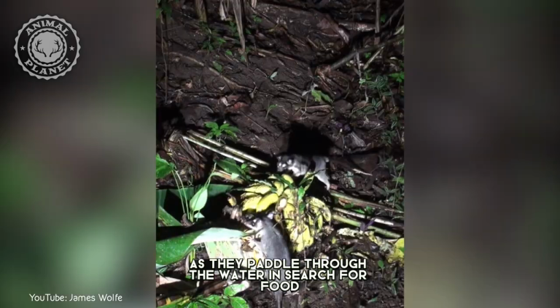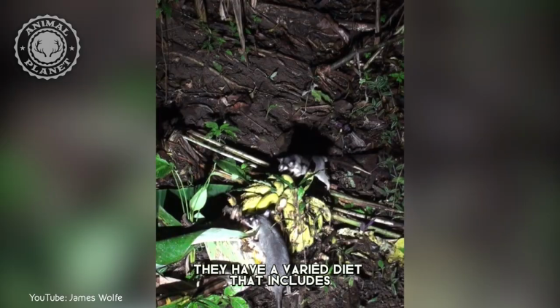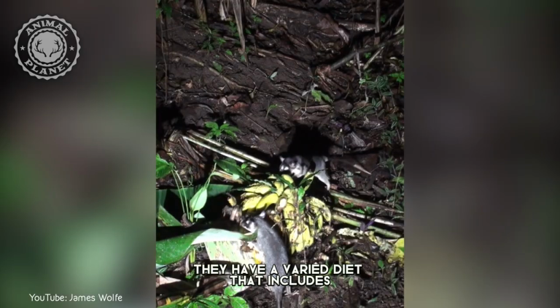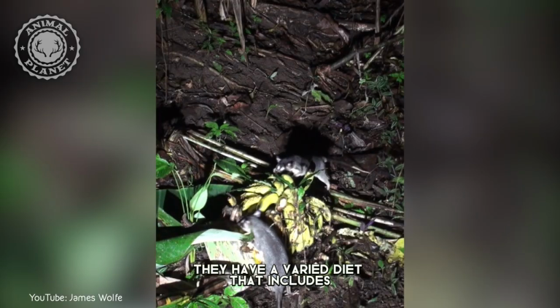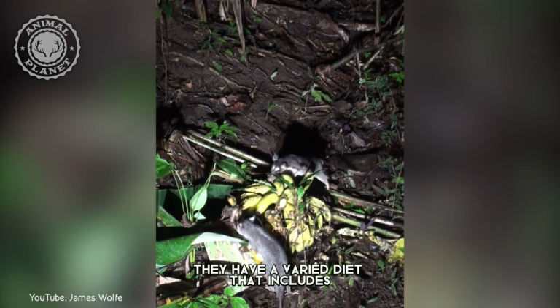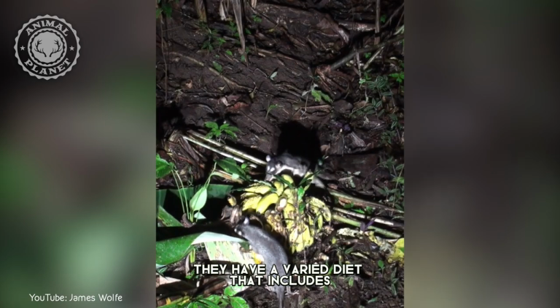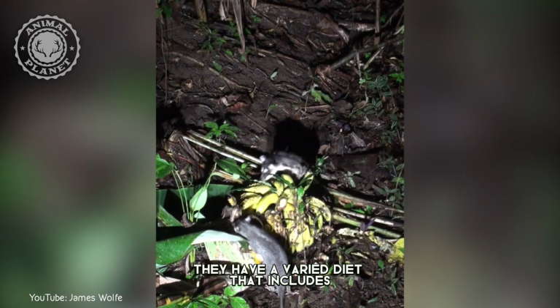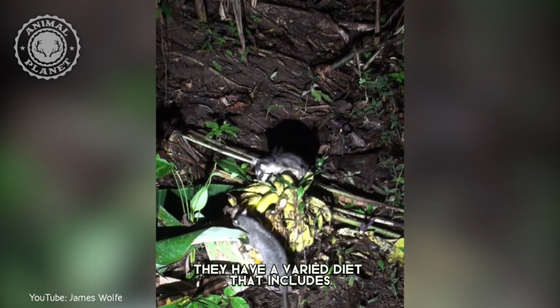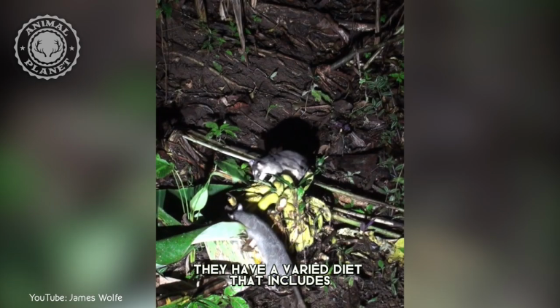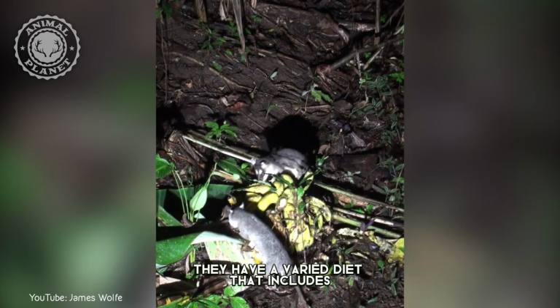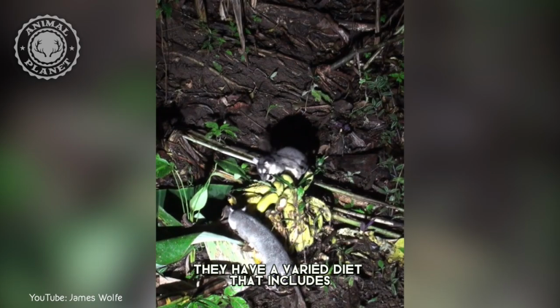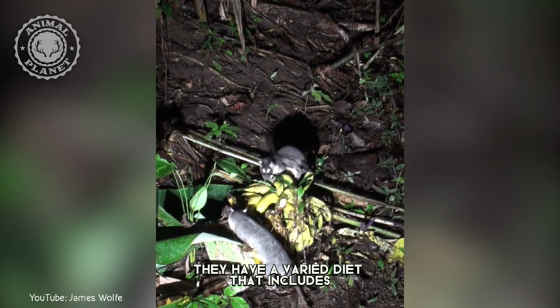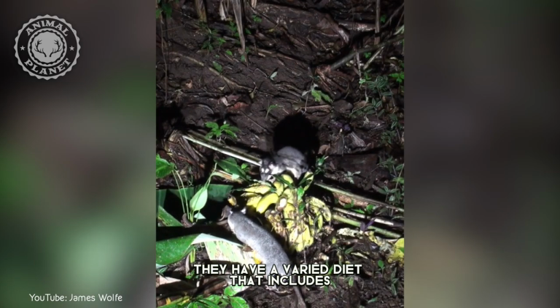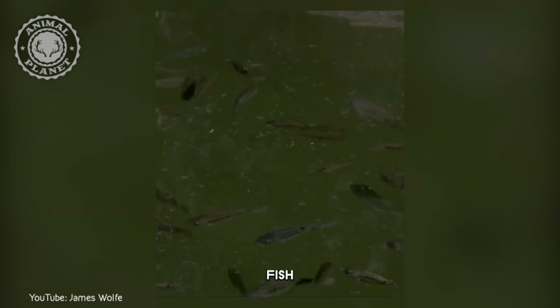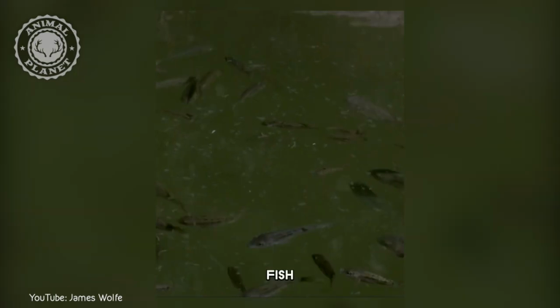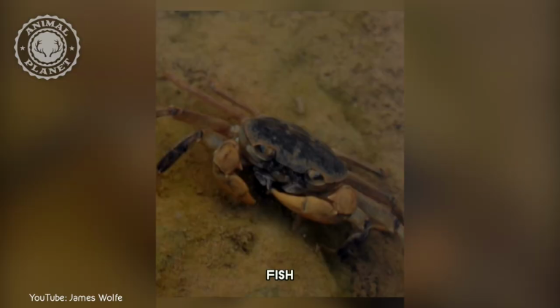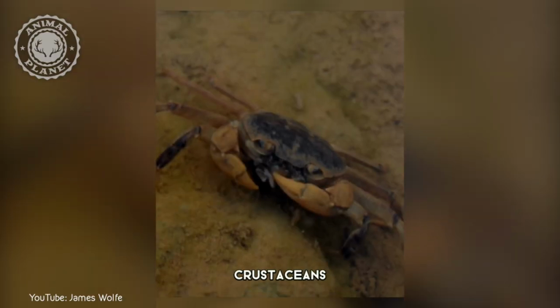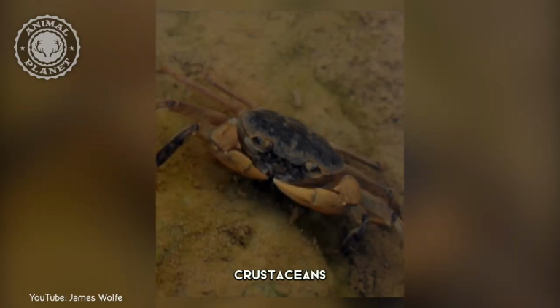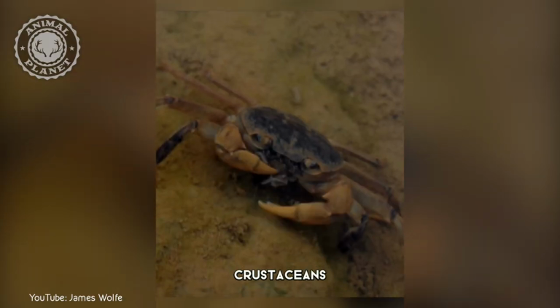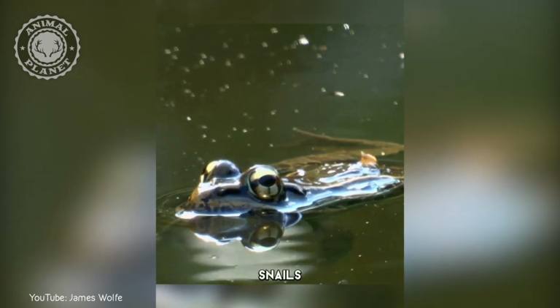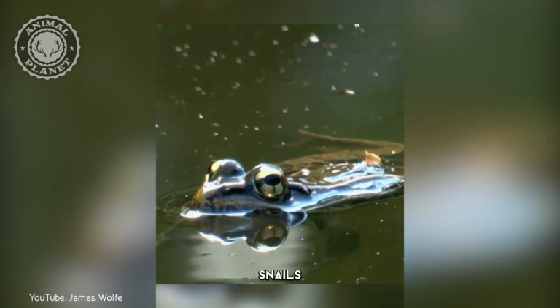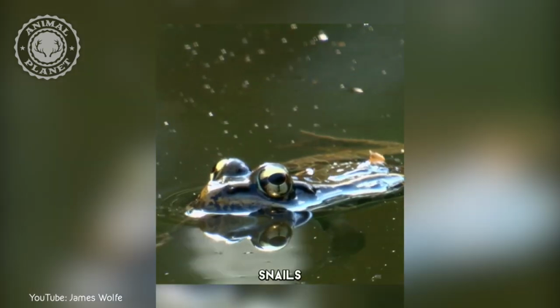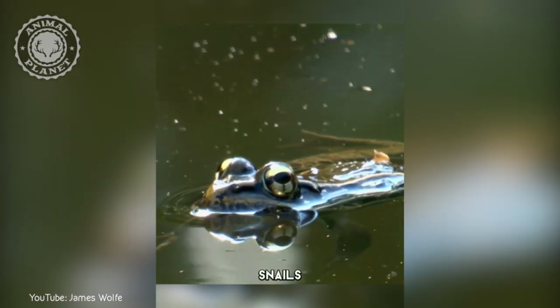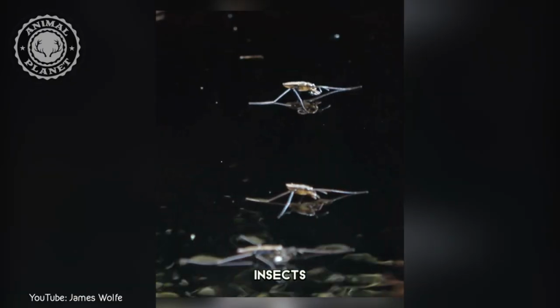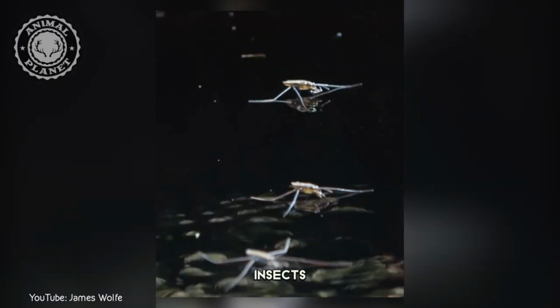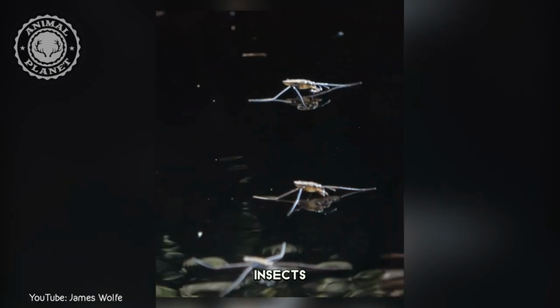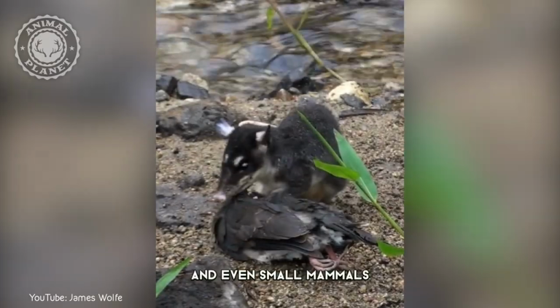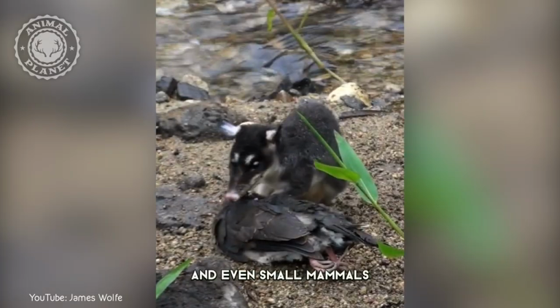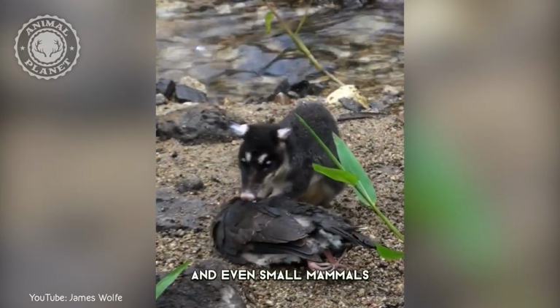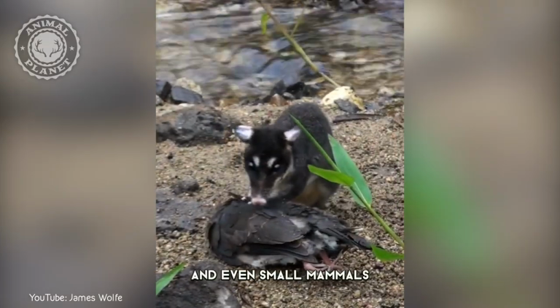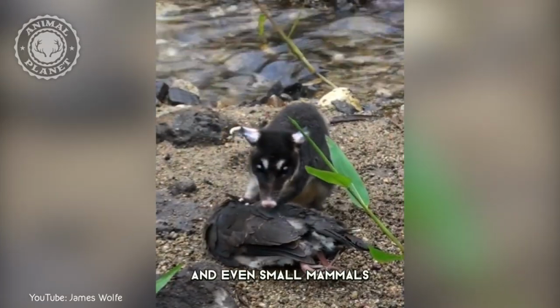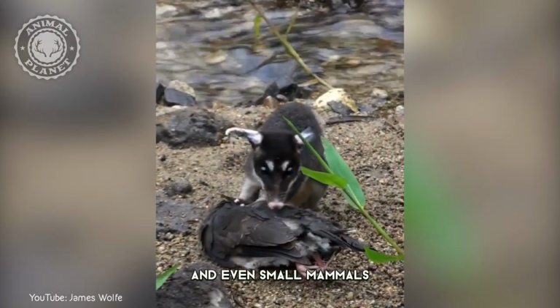They have a varied diet that includes fish, crustaceans, snails, insects, and even small mammals.